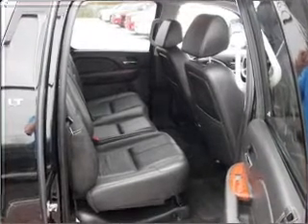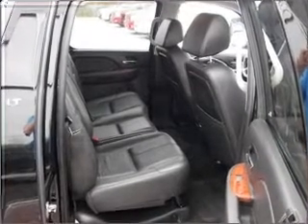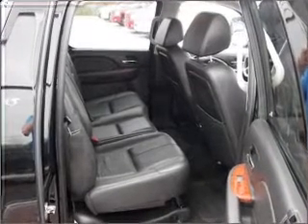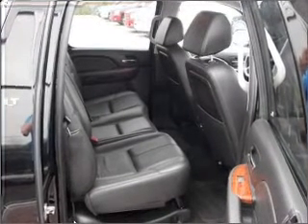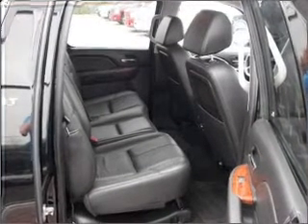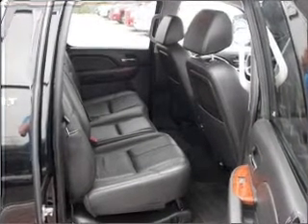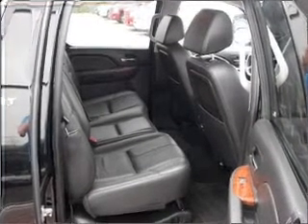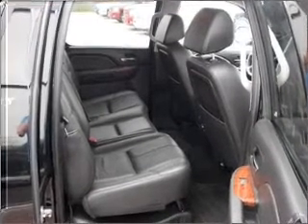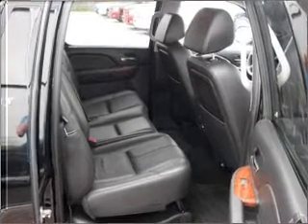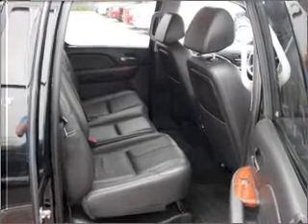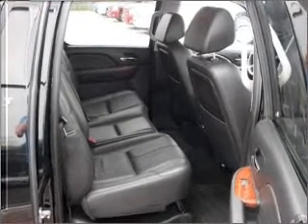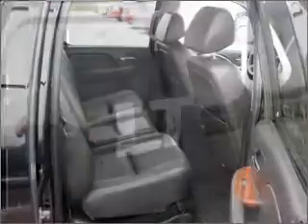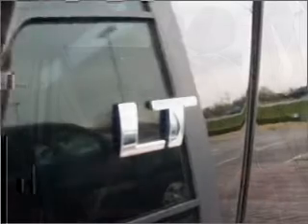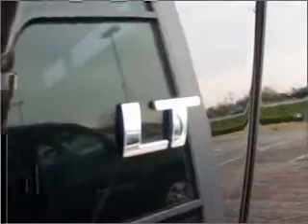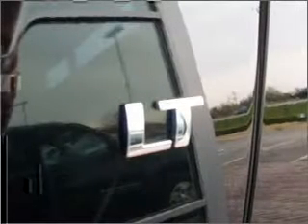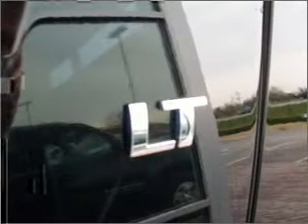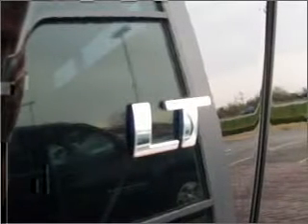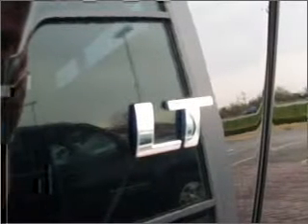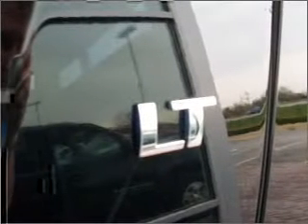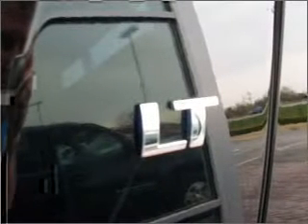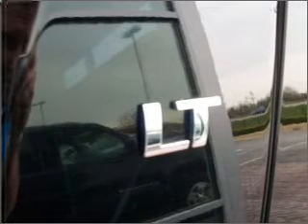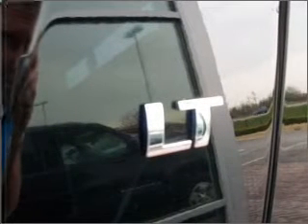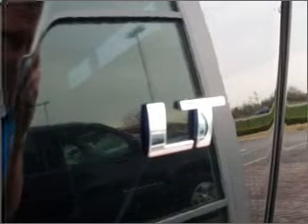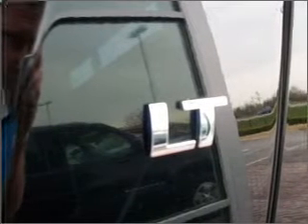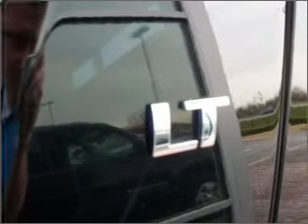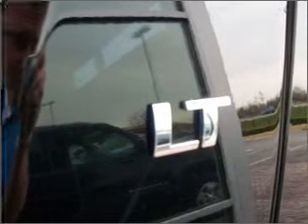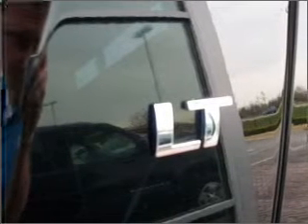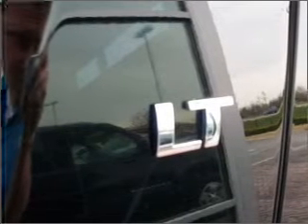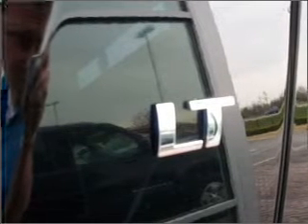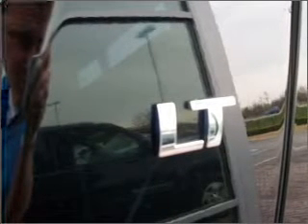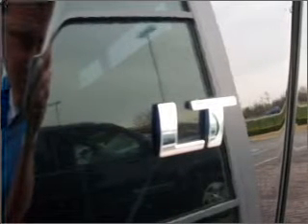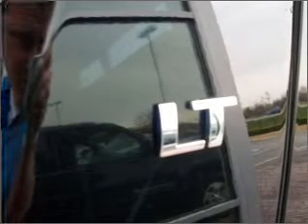Memory settings are just one of the extras. Our website offers more information on all of our vehicles. Call us today to start test driving.